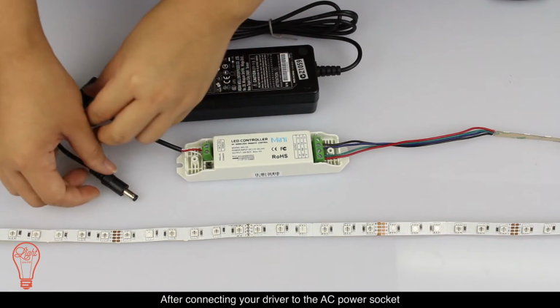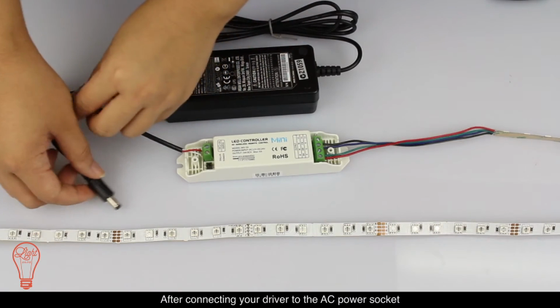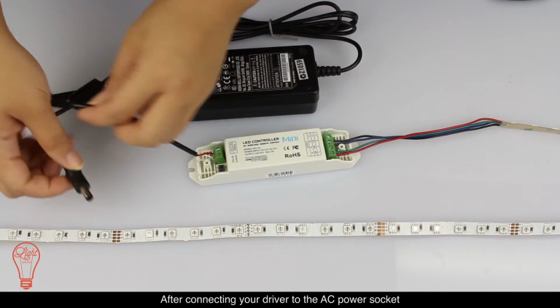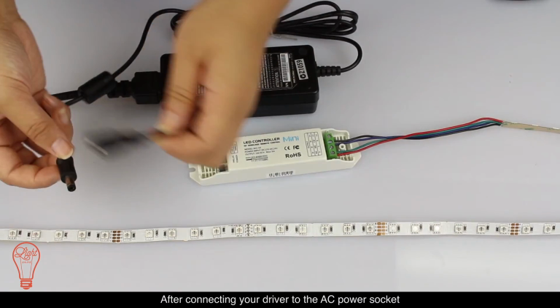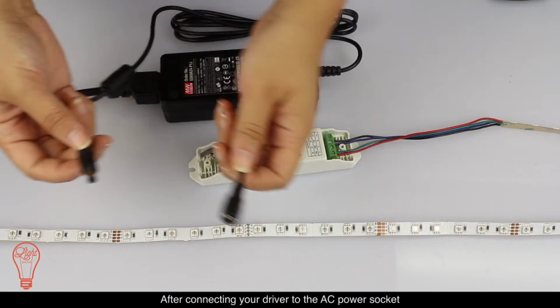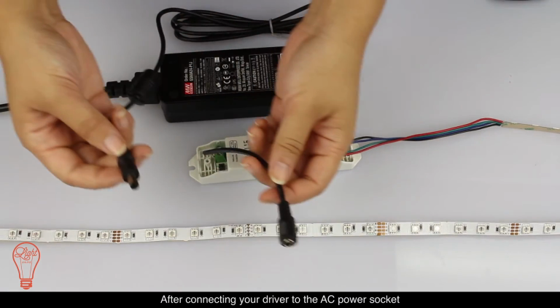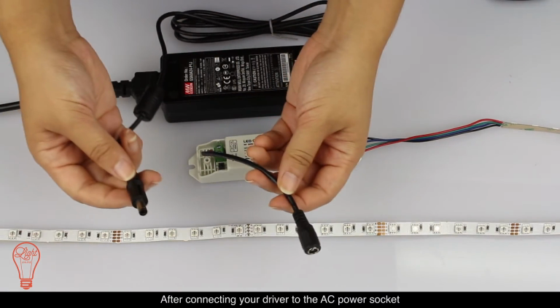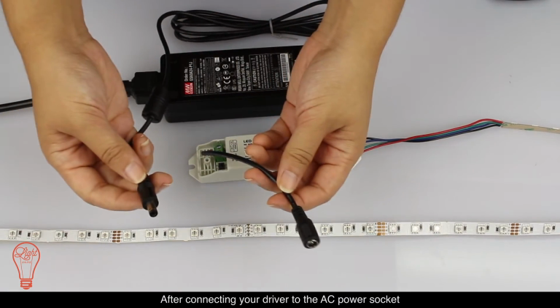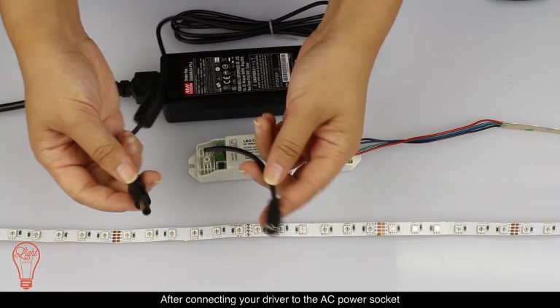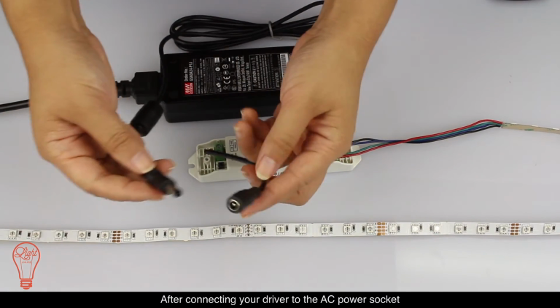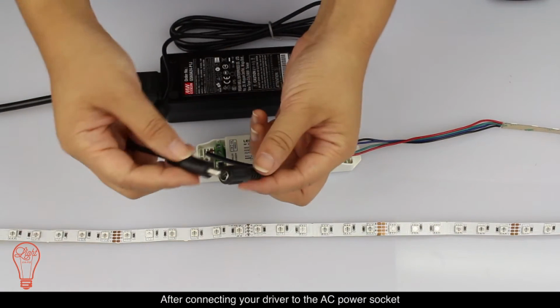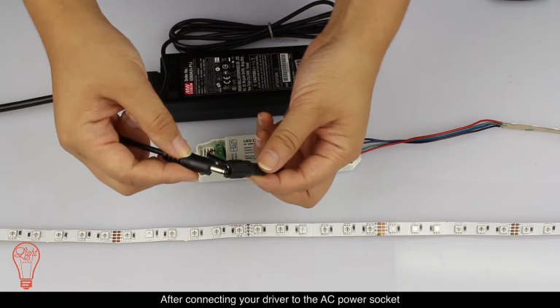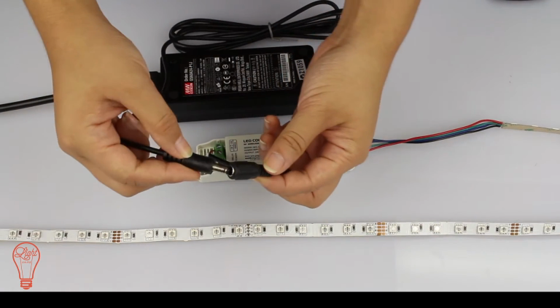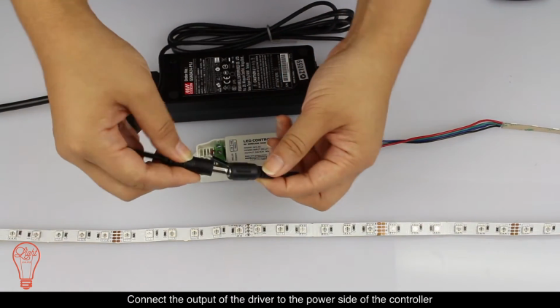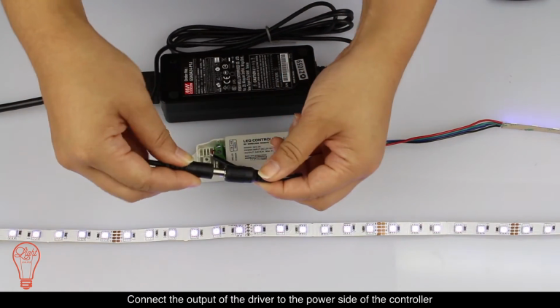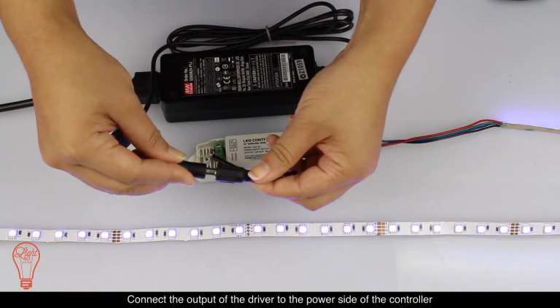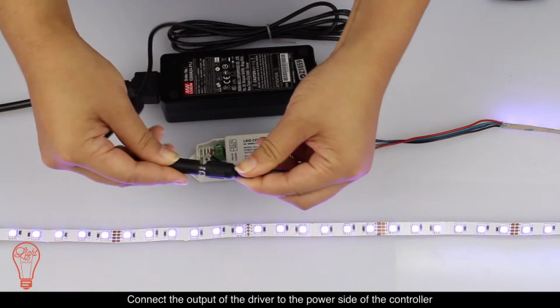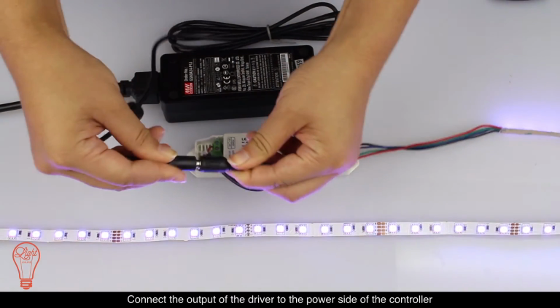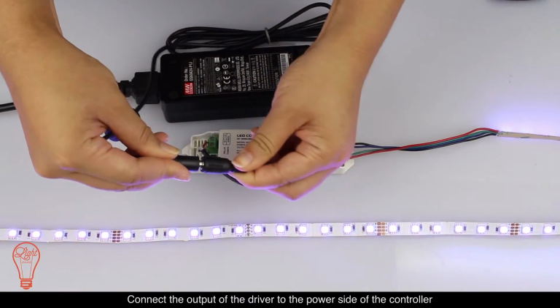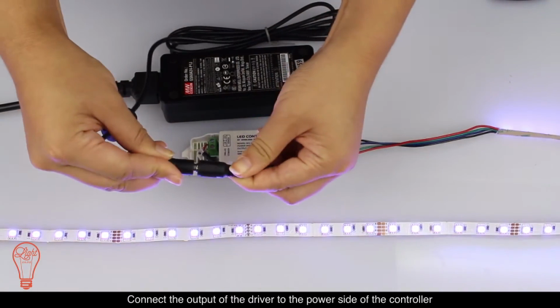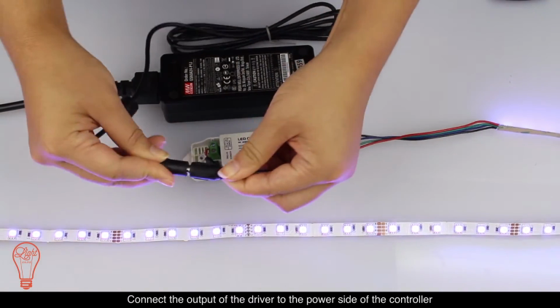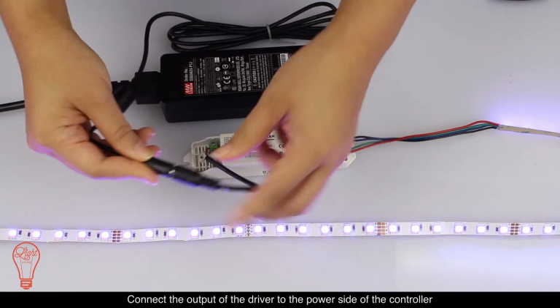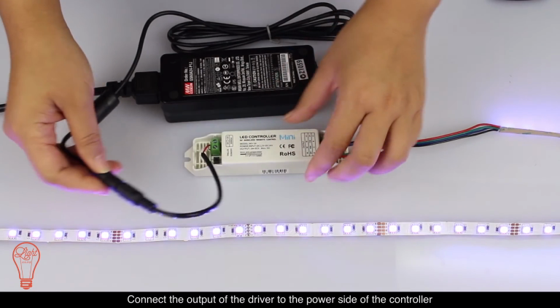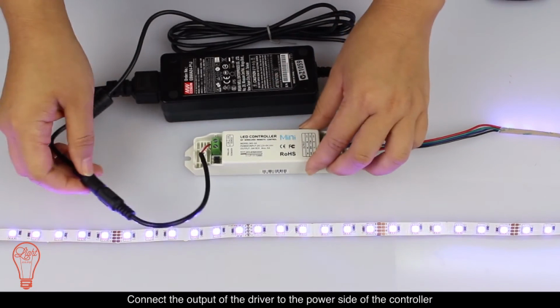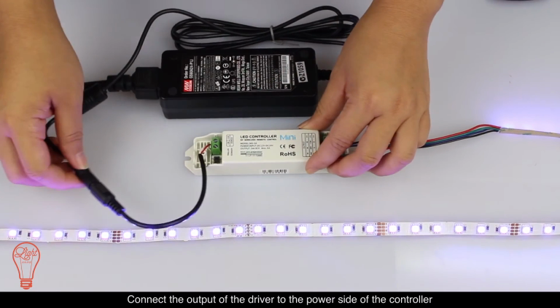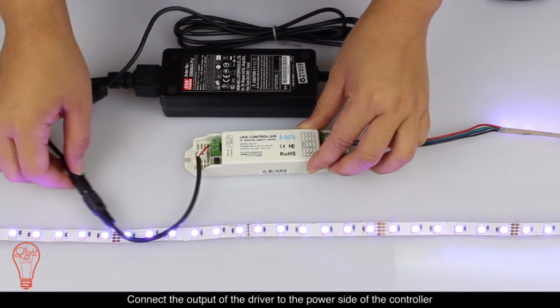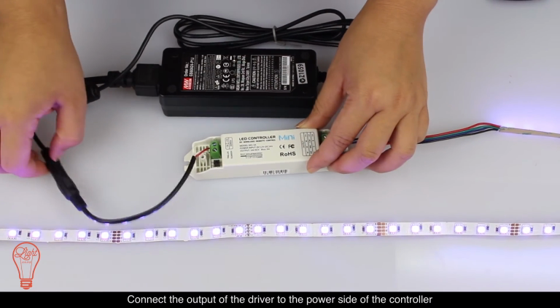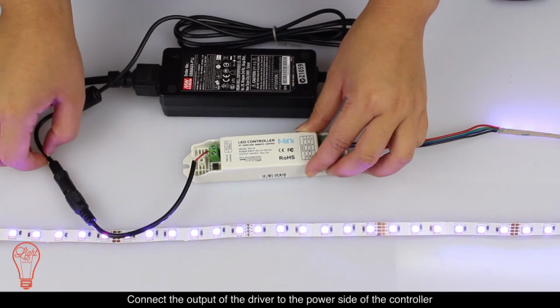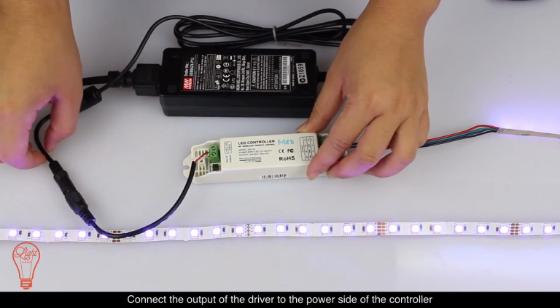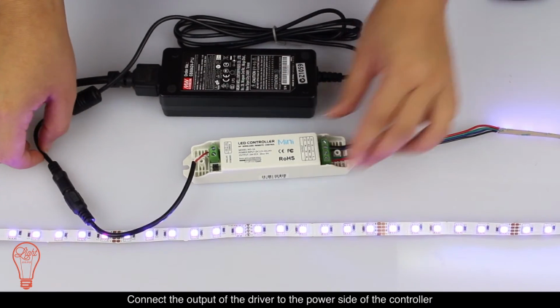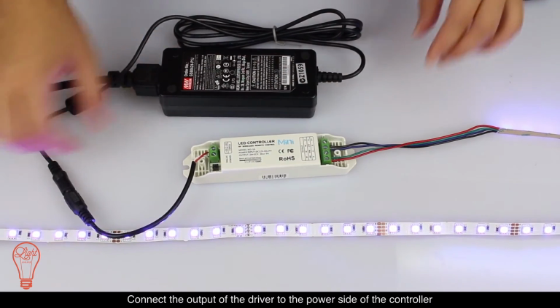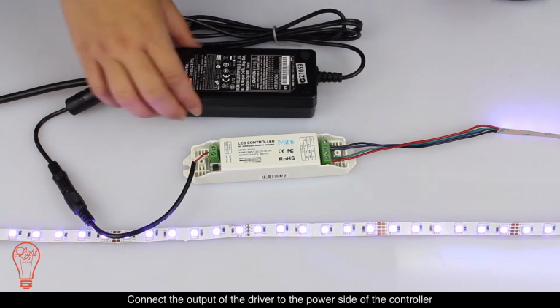After connecting your driver to the AC power socket, connect the output of the driver to the power side of the controller.